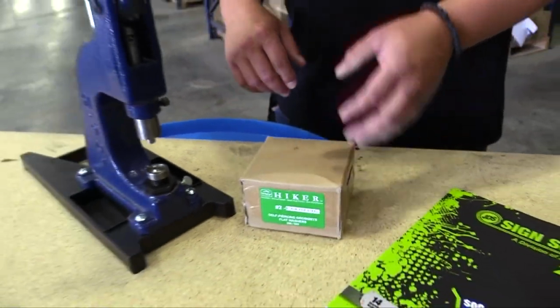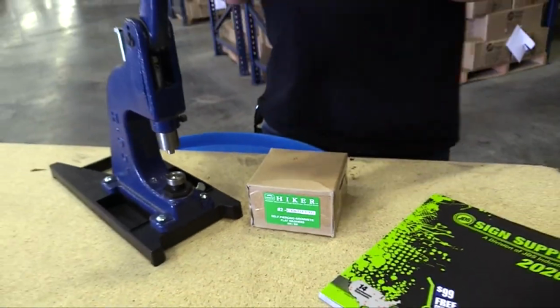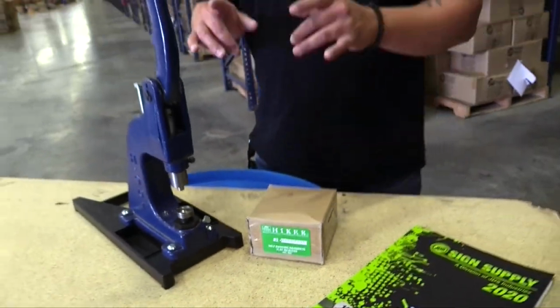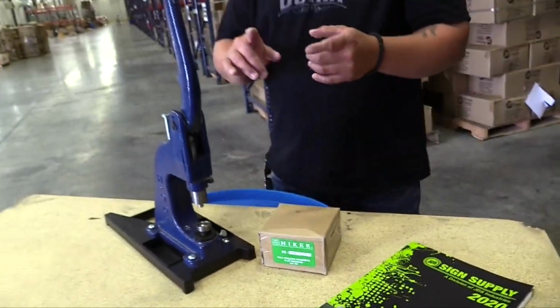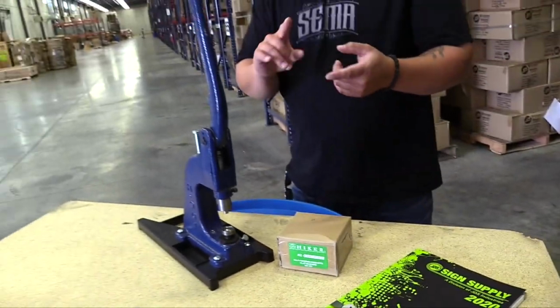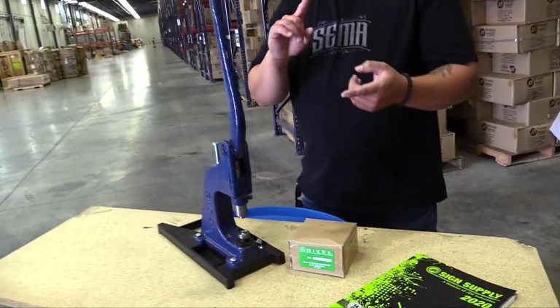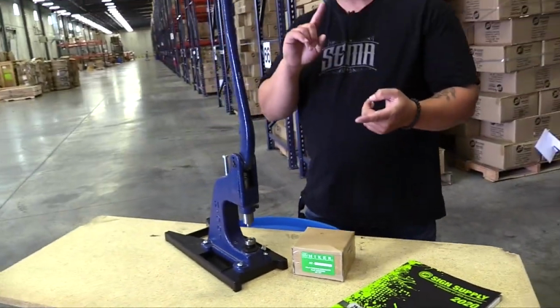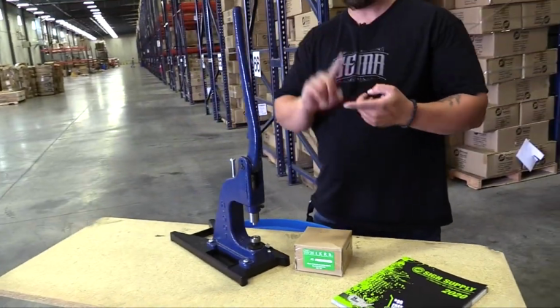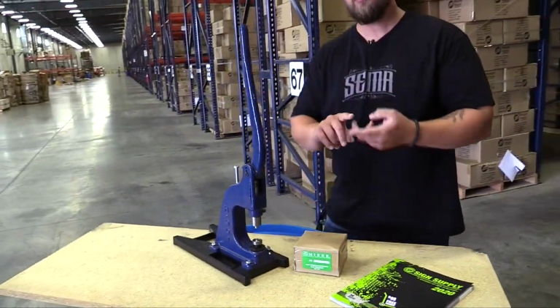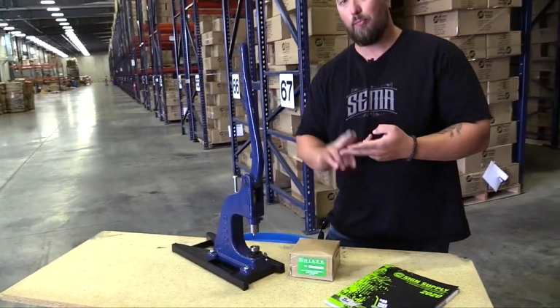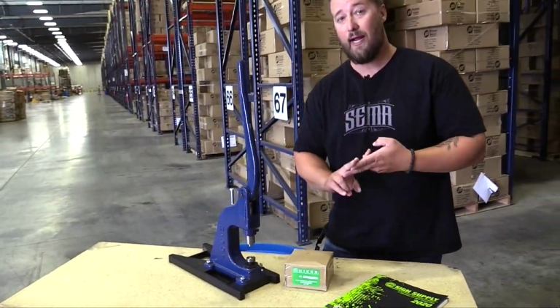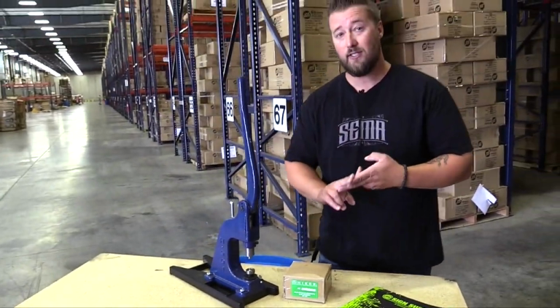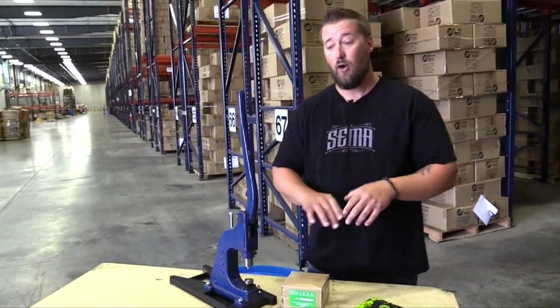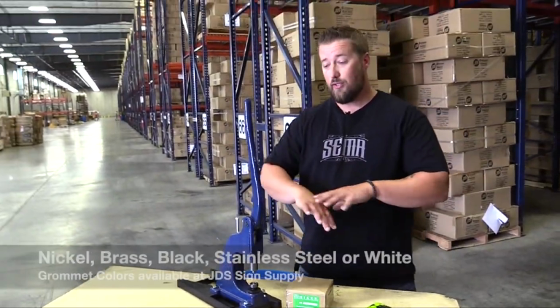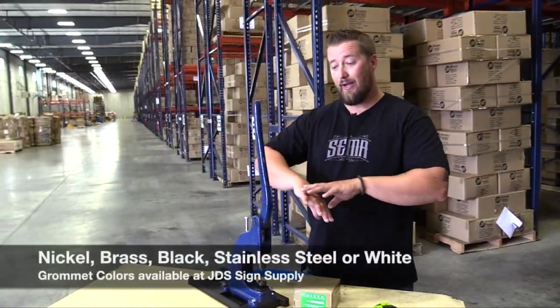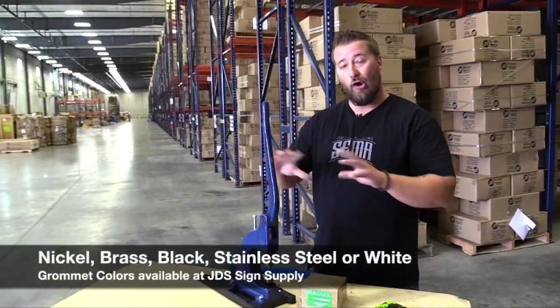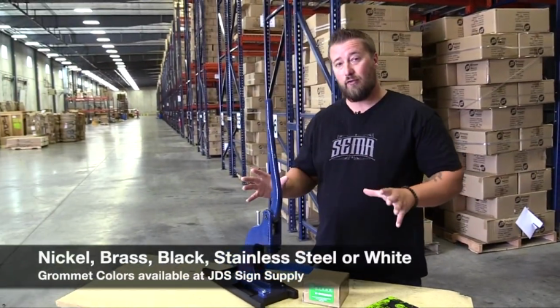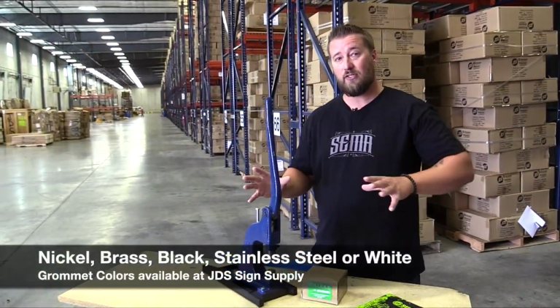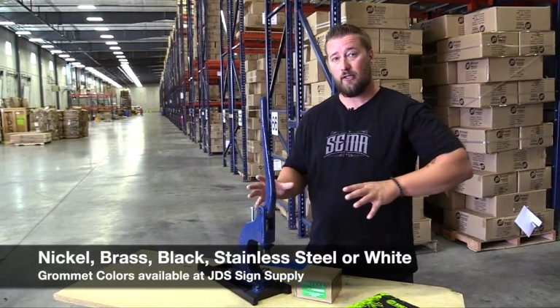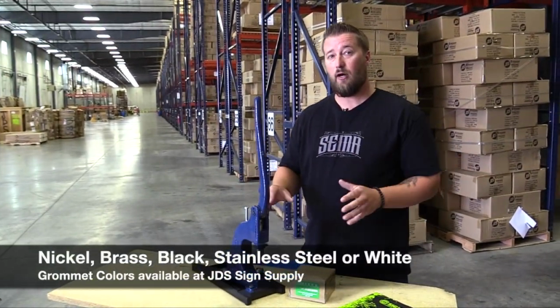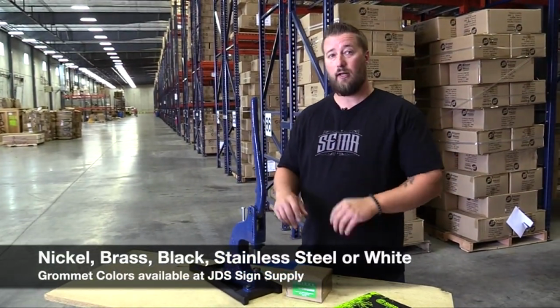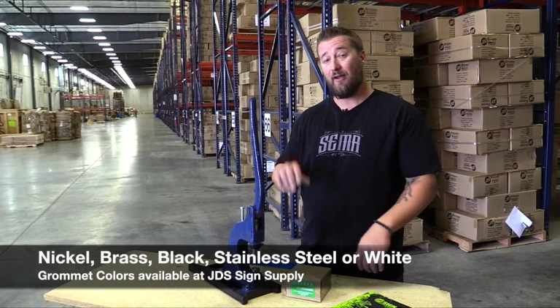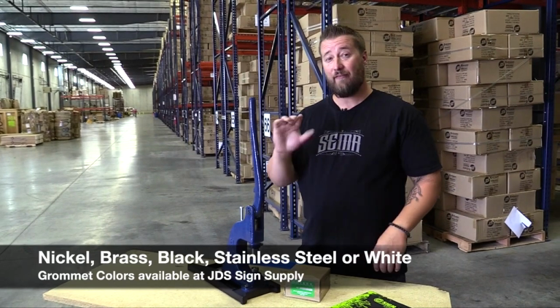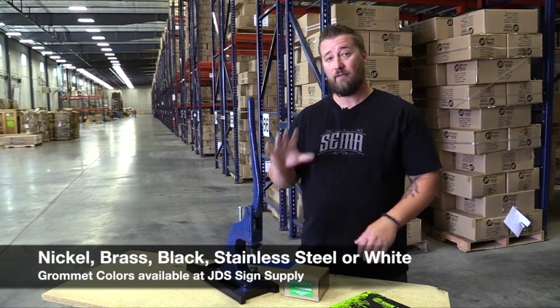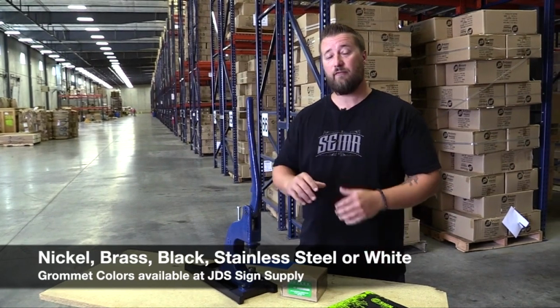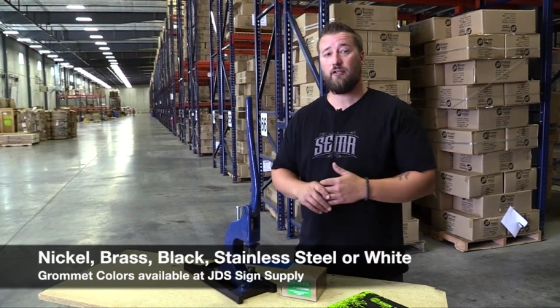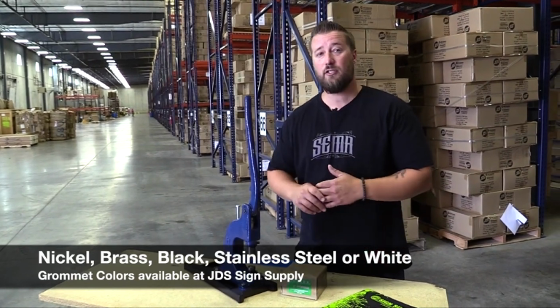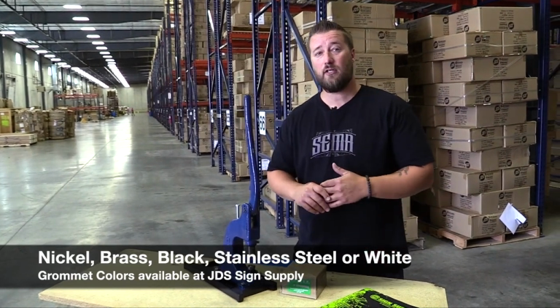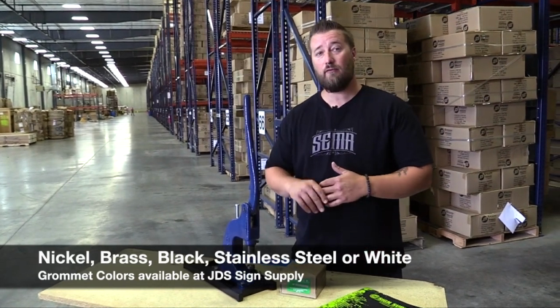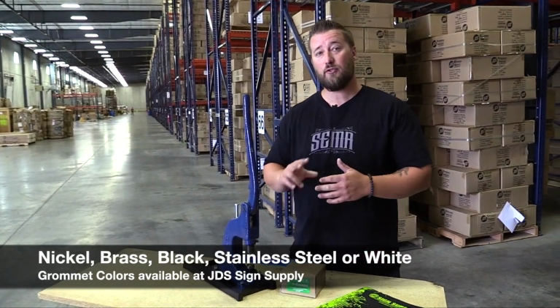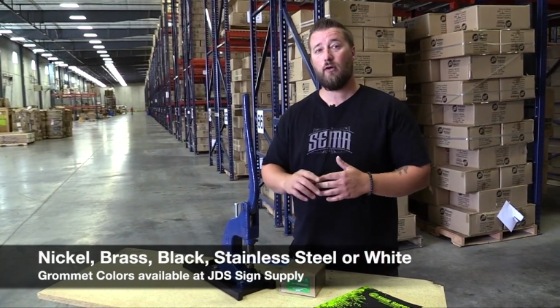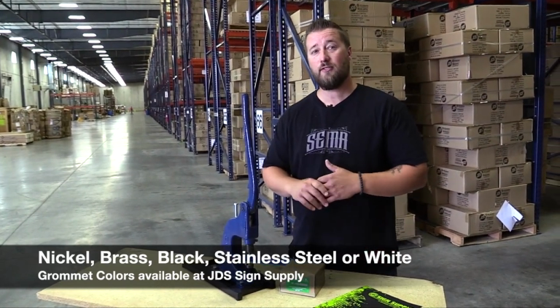So the kits — you can either get them in nickel or brass, or you can buy all of this a la carte. And we have five different finishes of number two grommets.